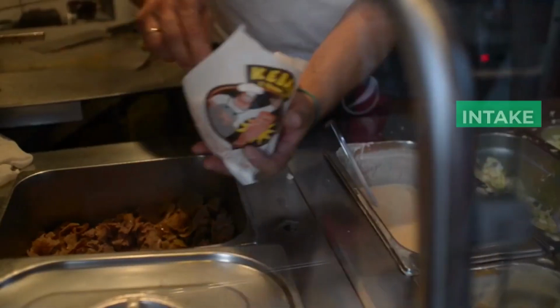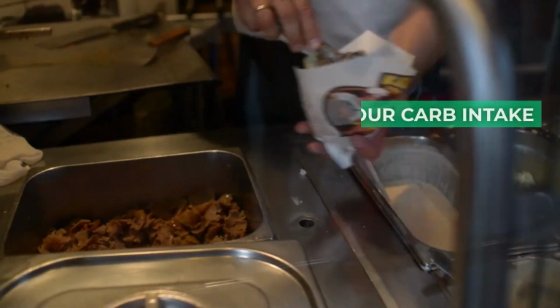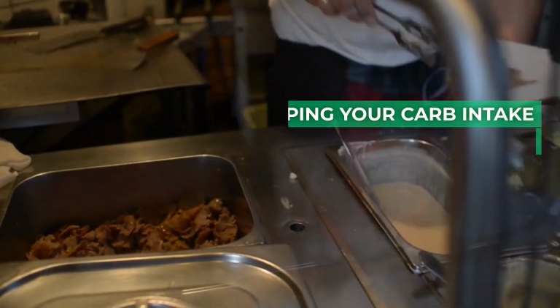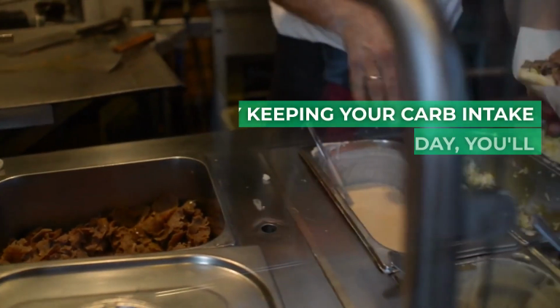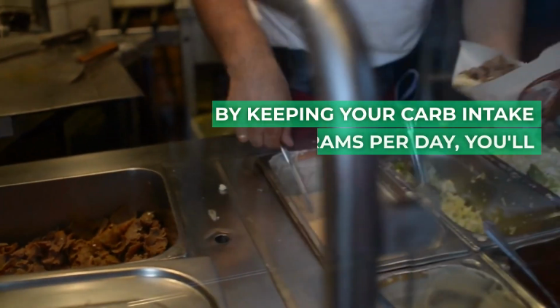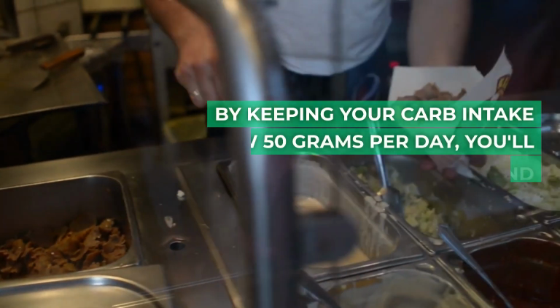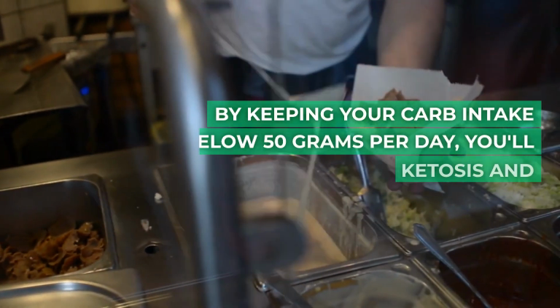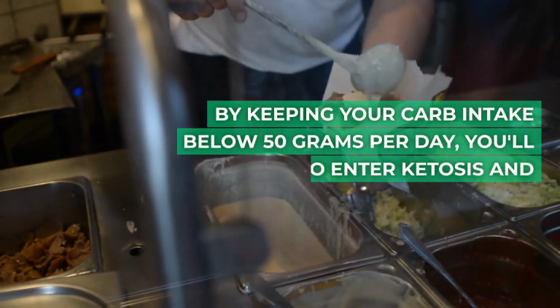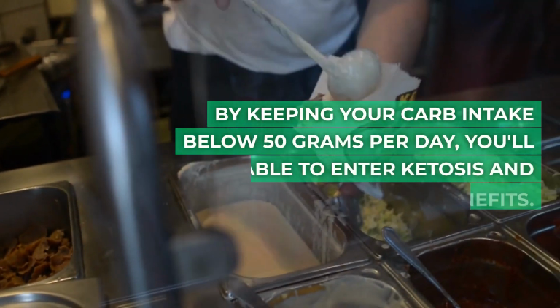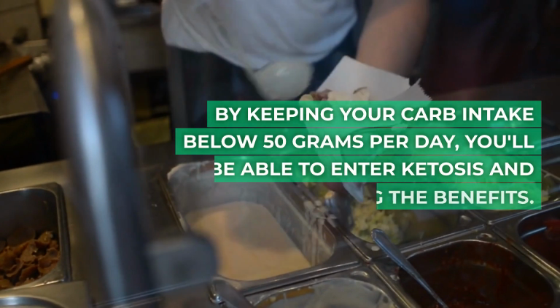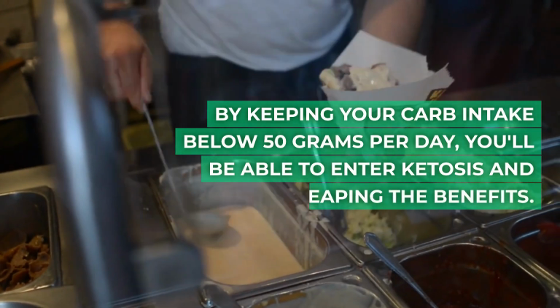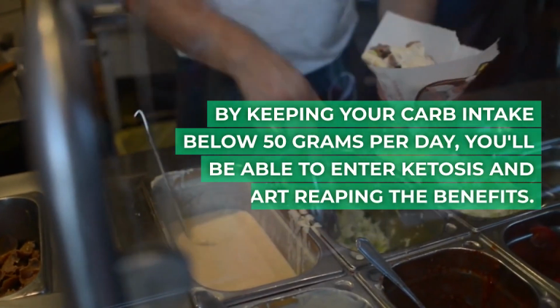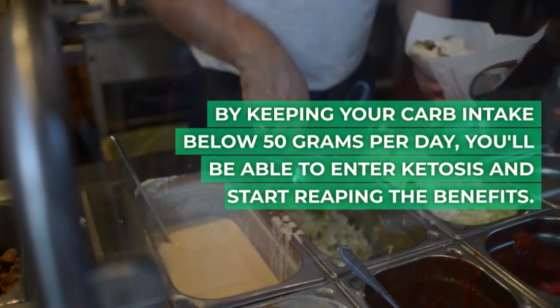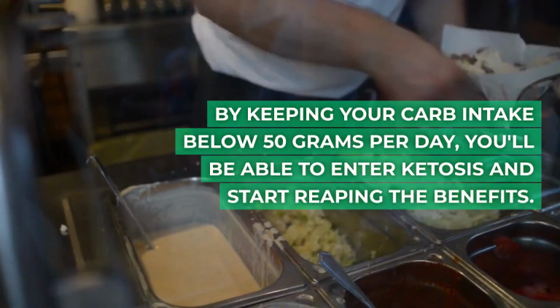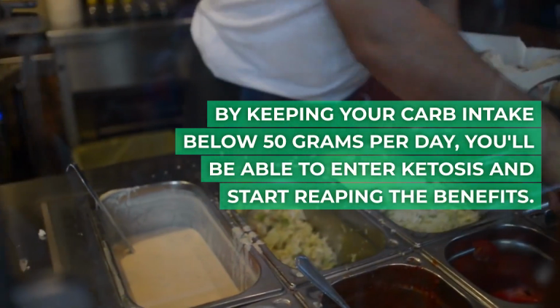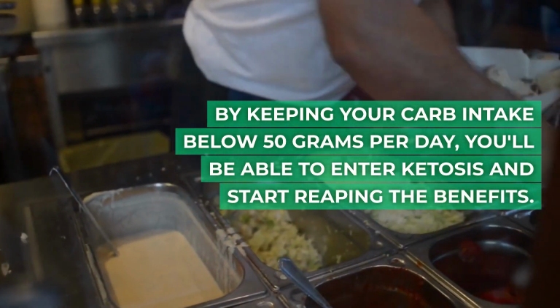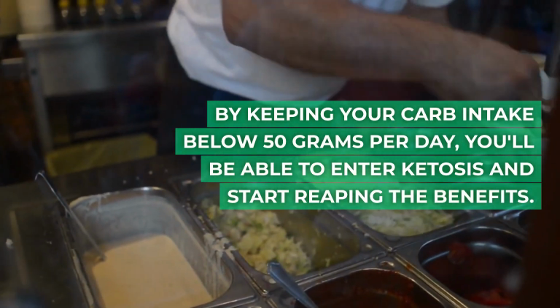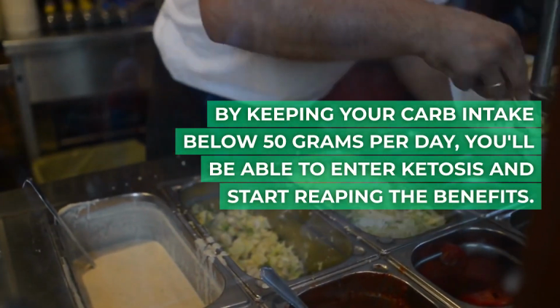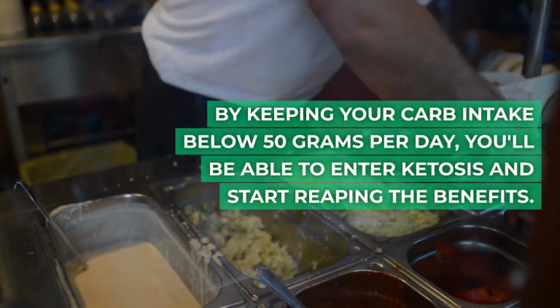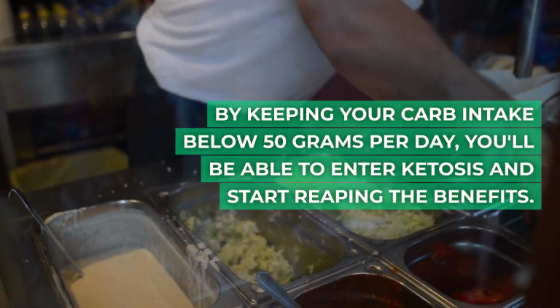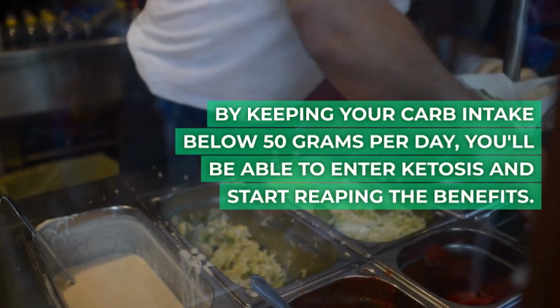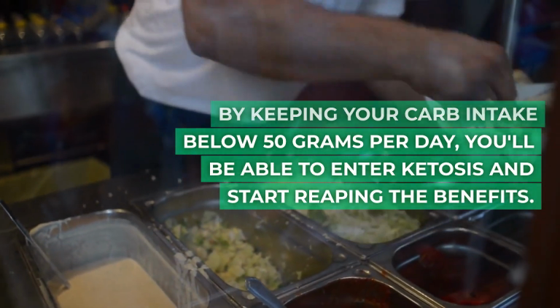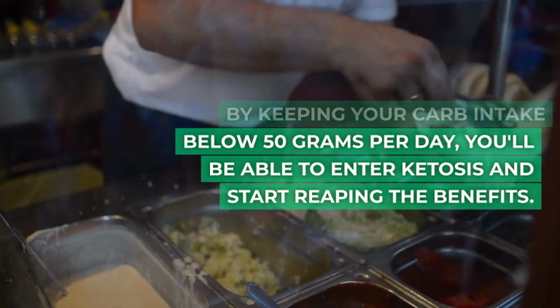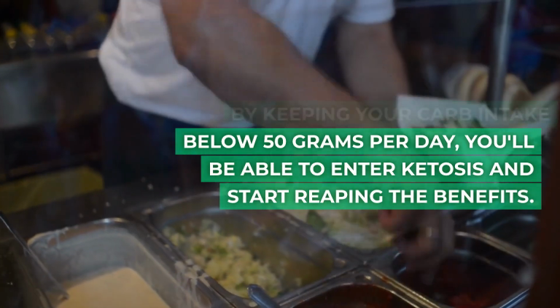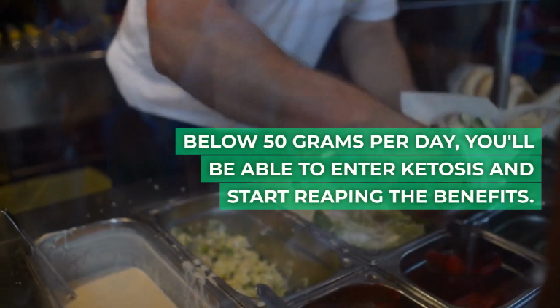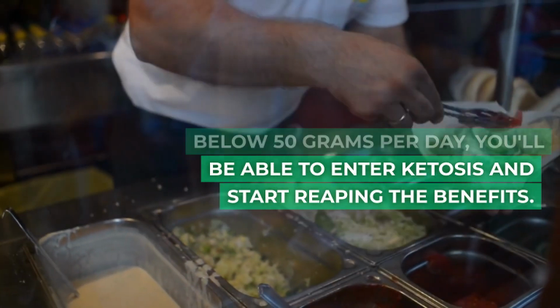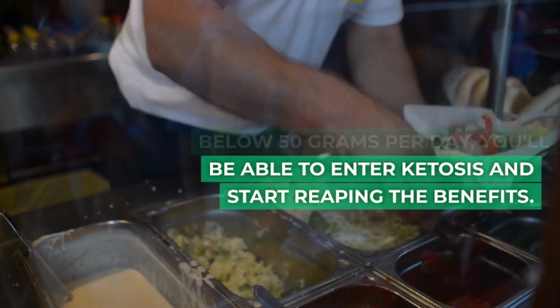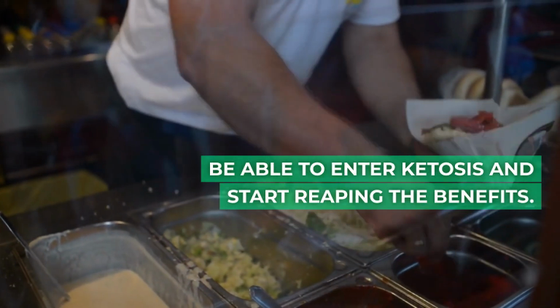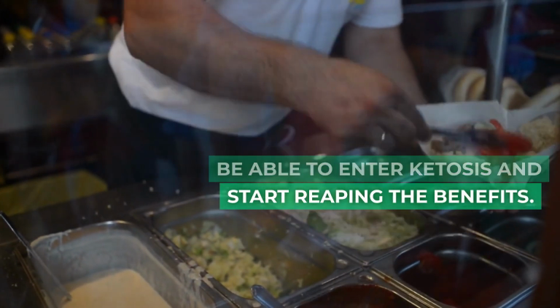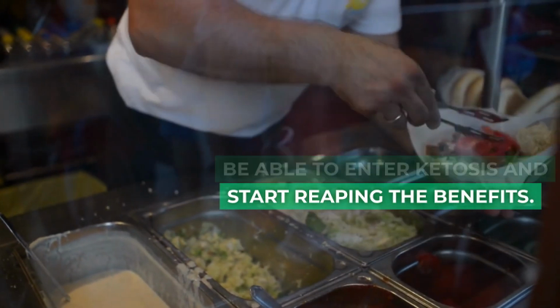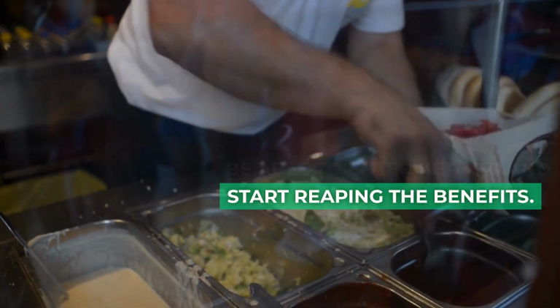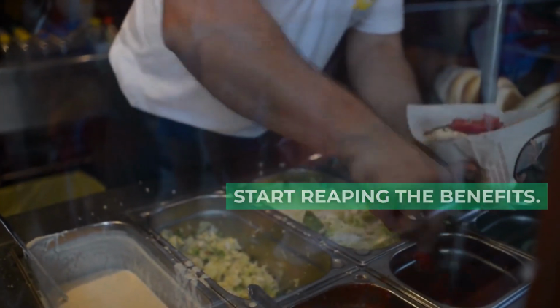By keeping your carb intake below 50 grams per day, you'll be able to enter ketosis and start reaping the benefits.